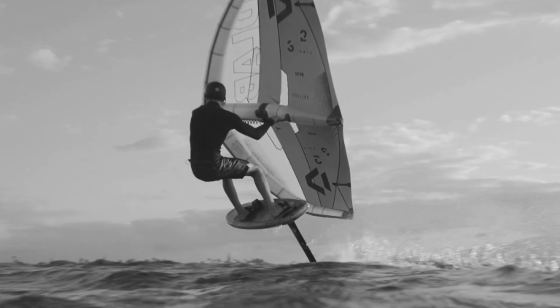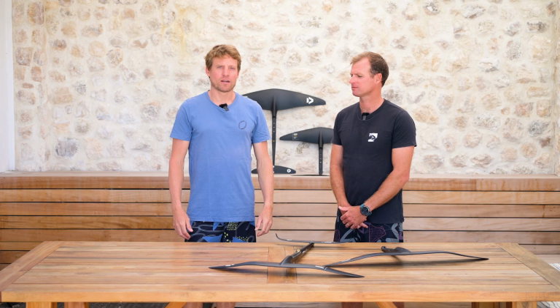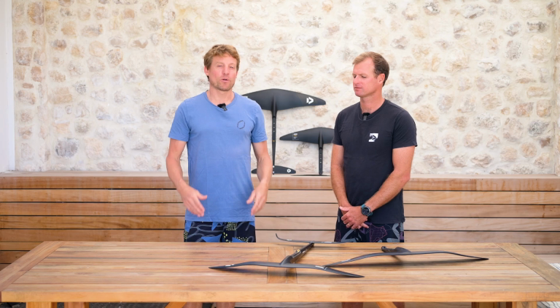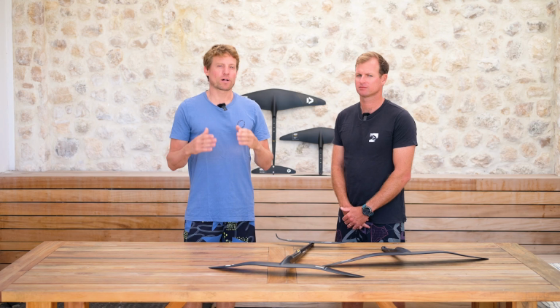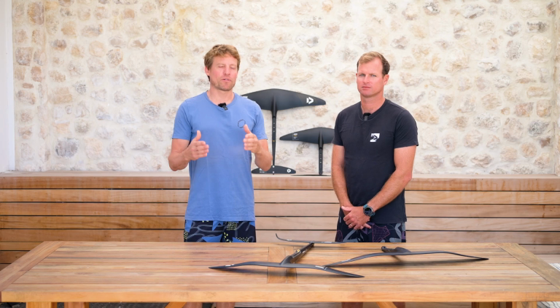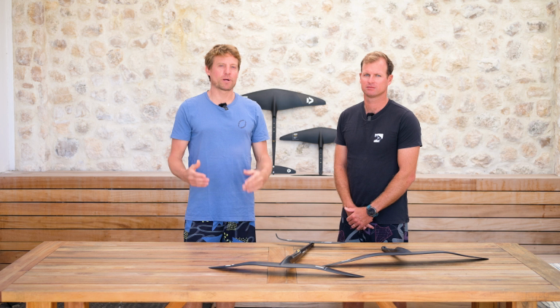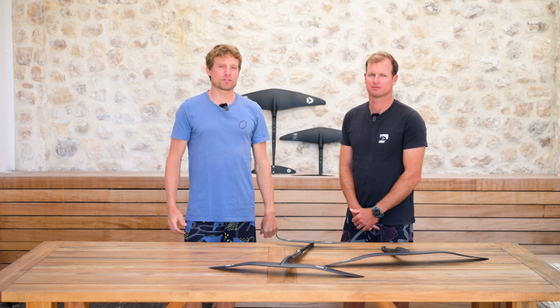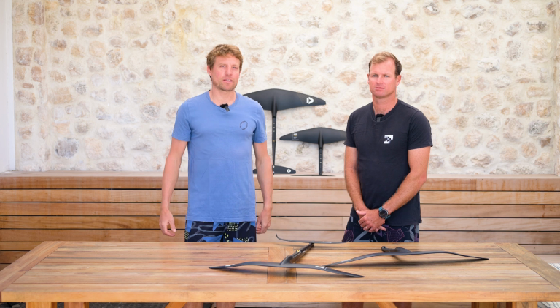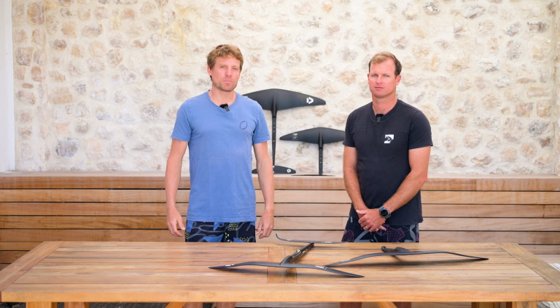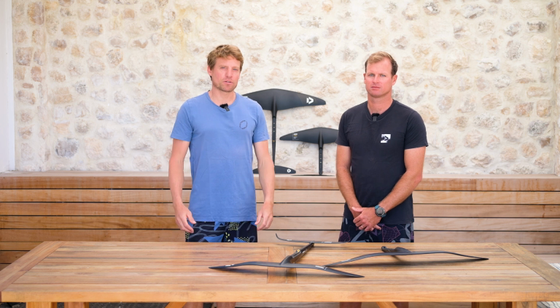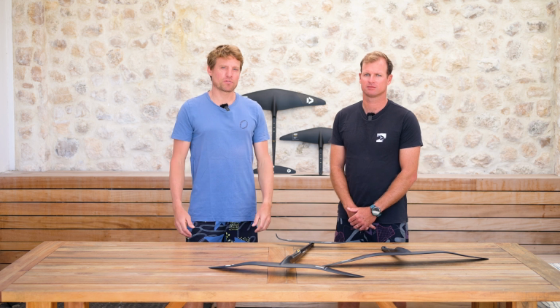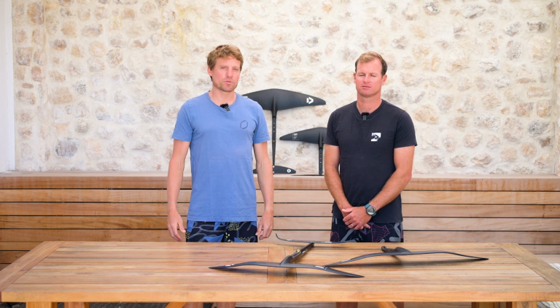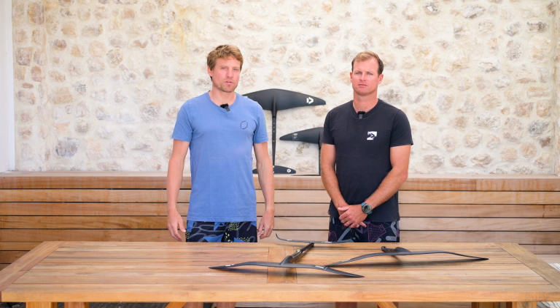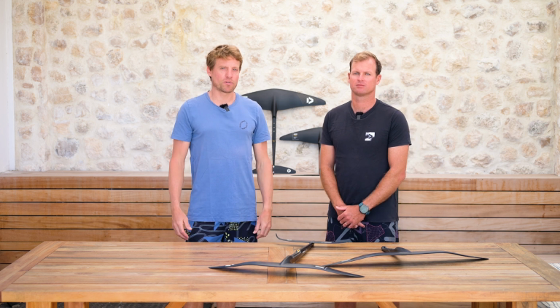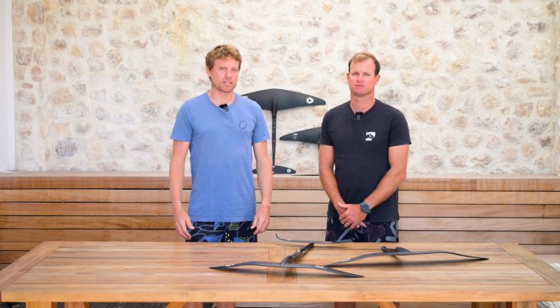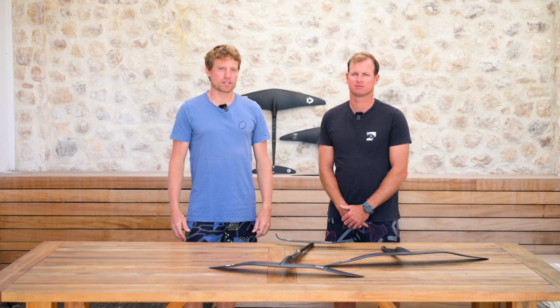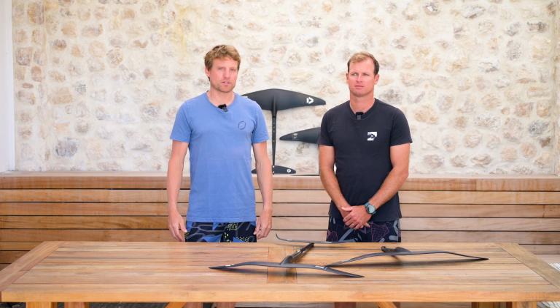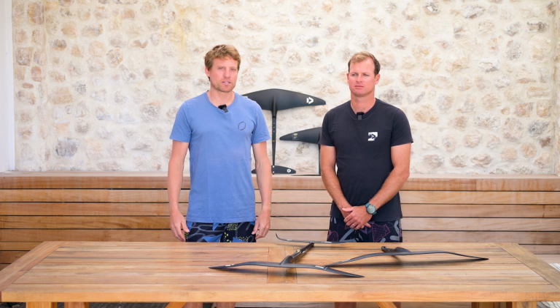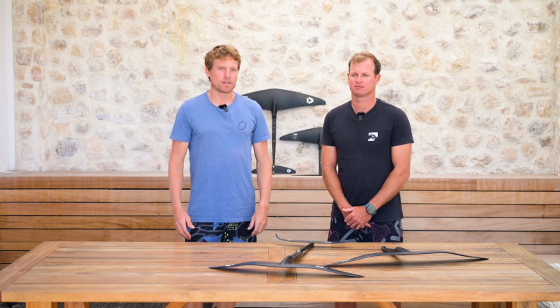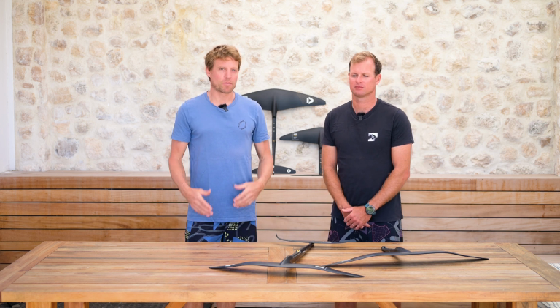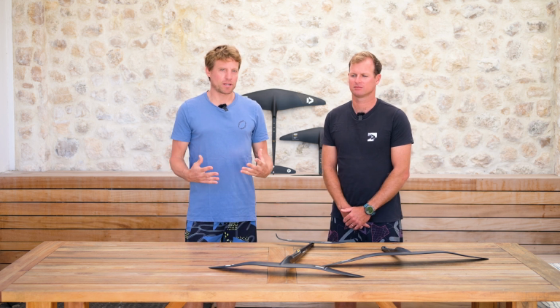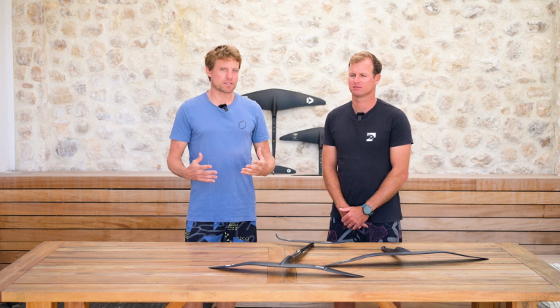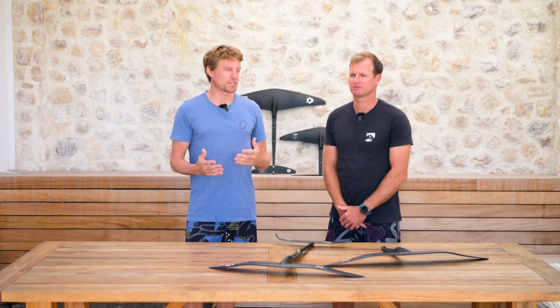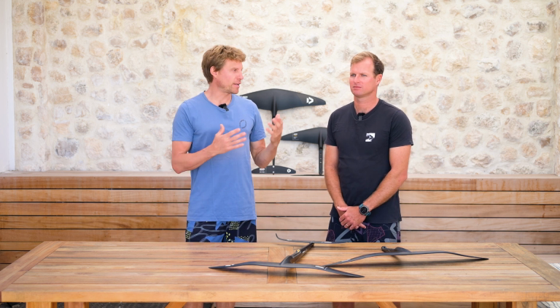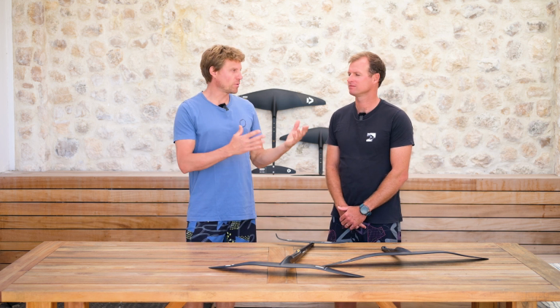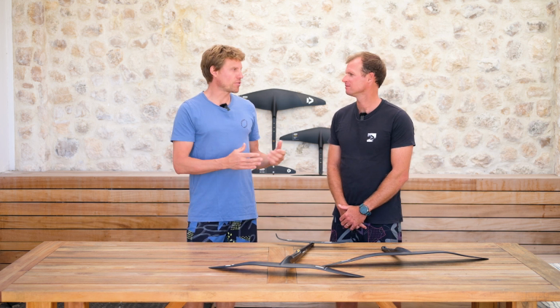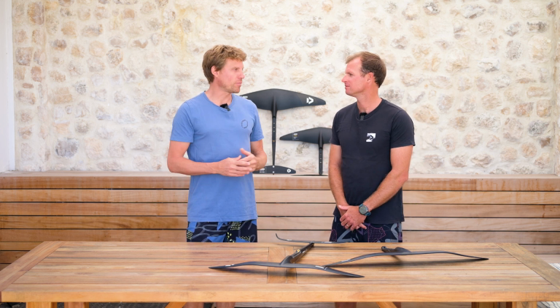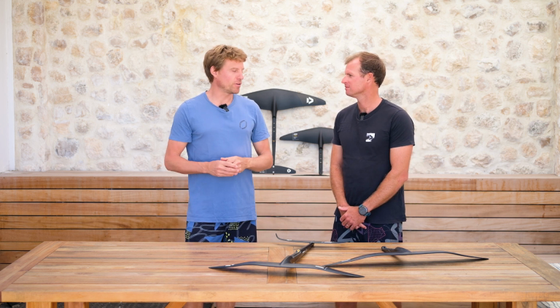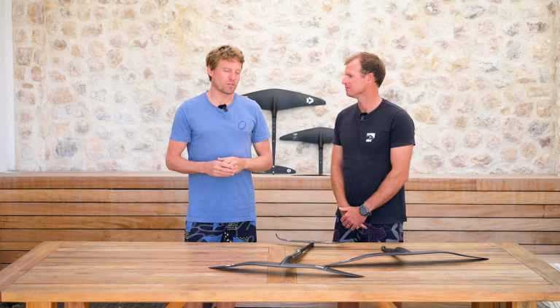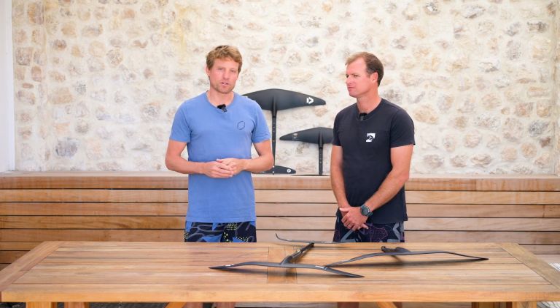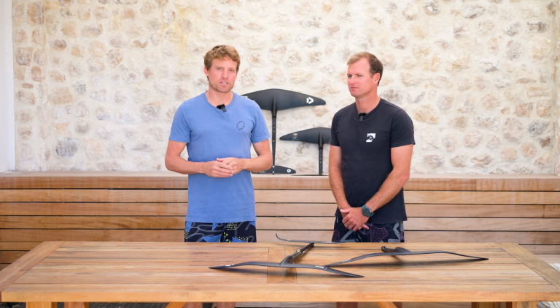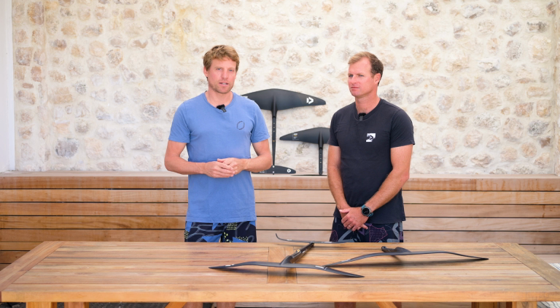Hello and welcome everybody to another episode of our Duotone Foiling Tech Talks. I'm Klaas, and I'm standing here with Jérôme Bonnier, our foil designer.